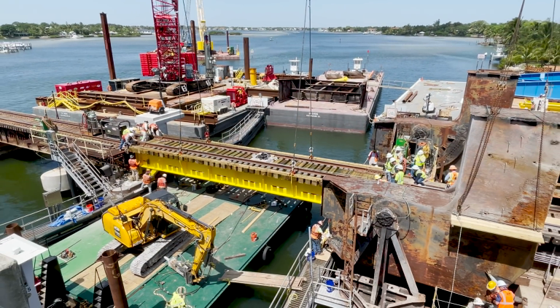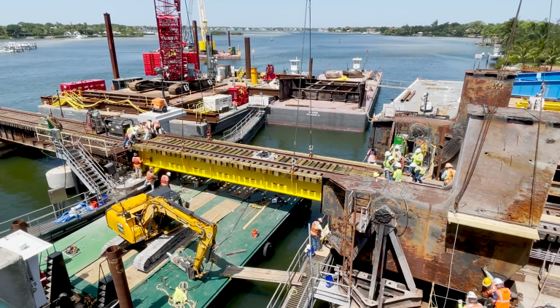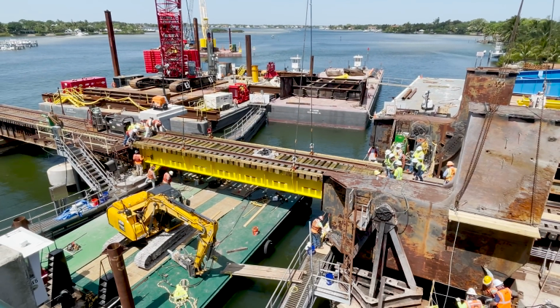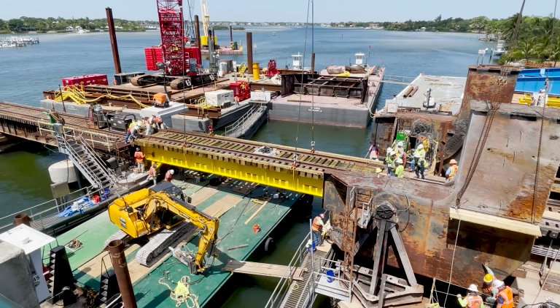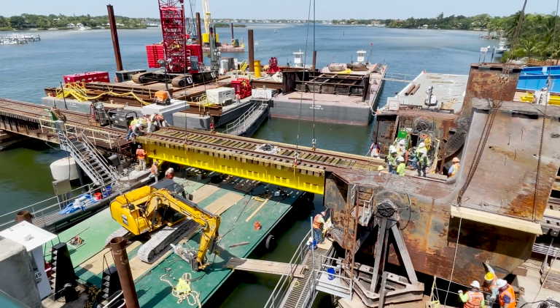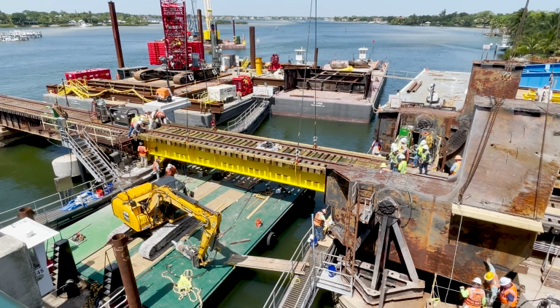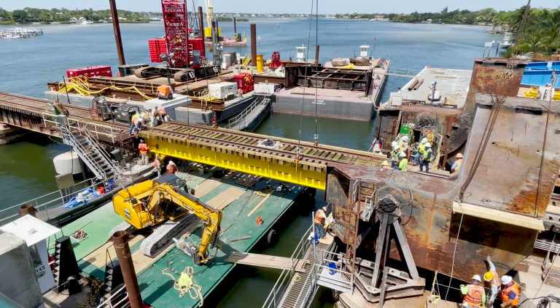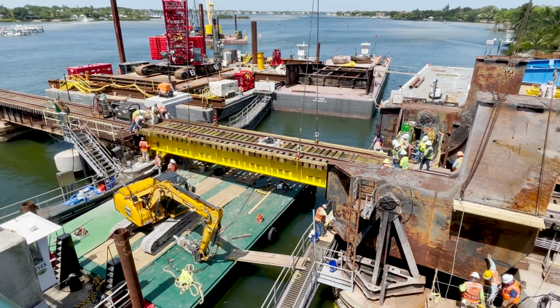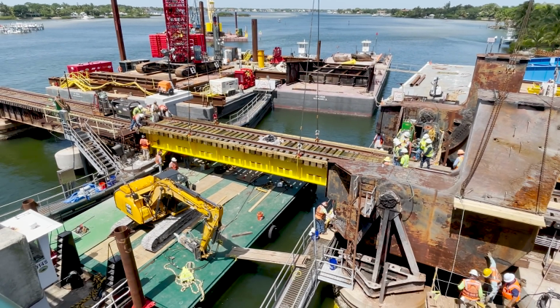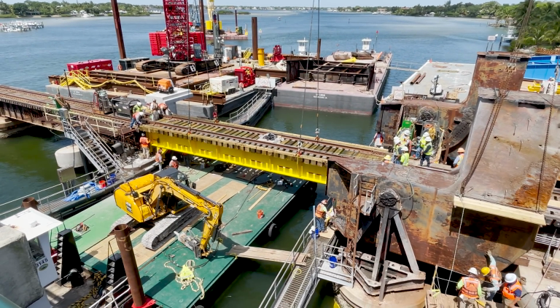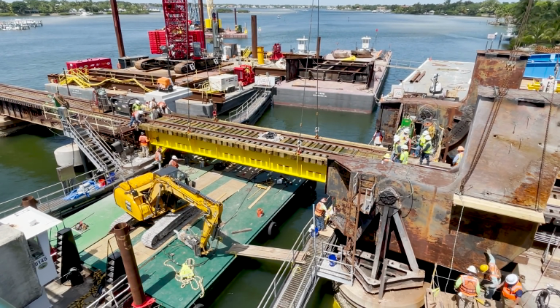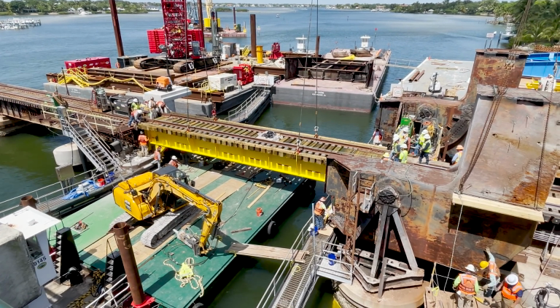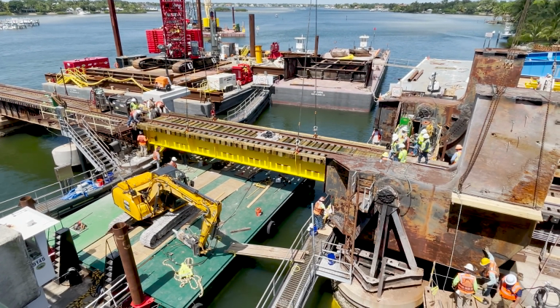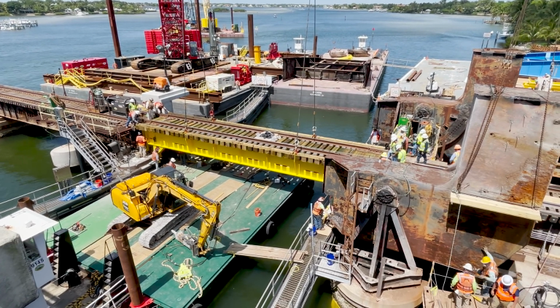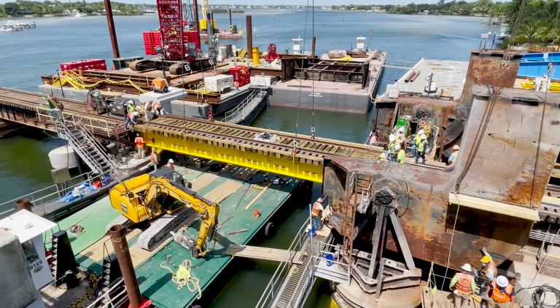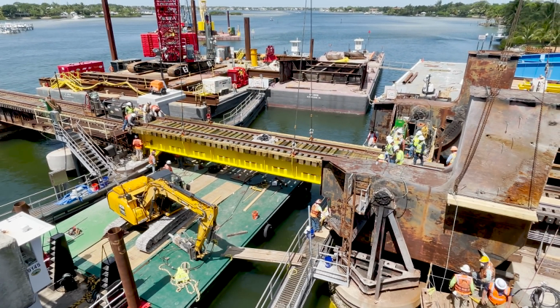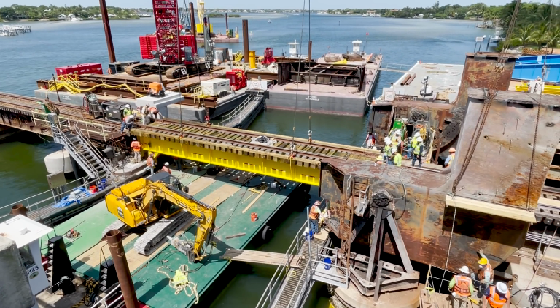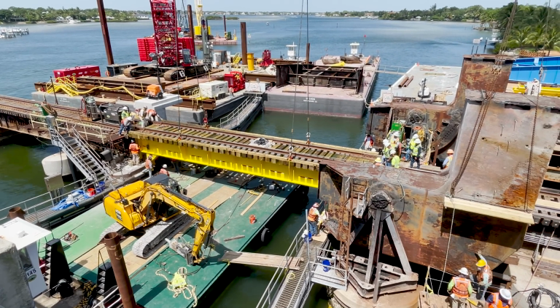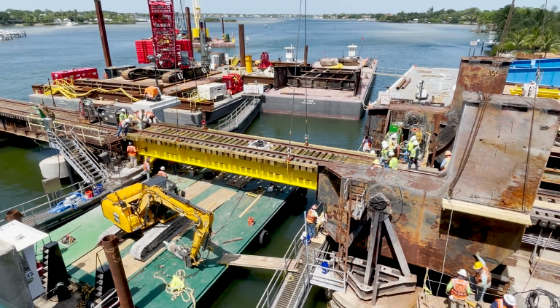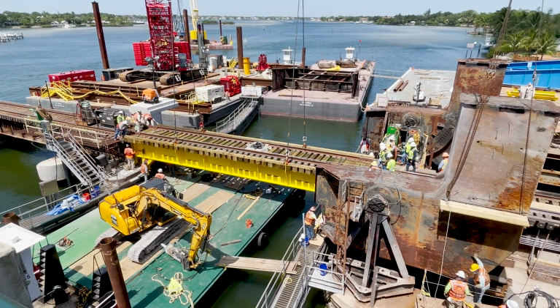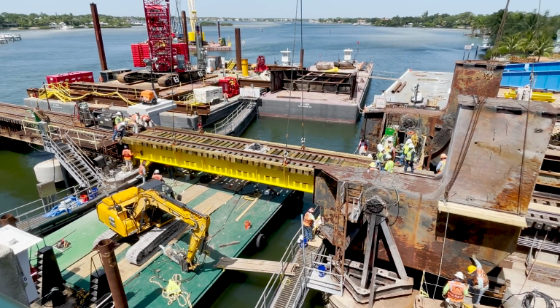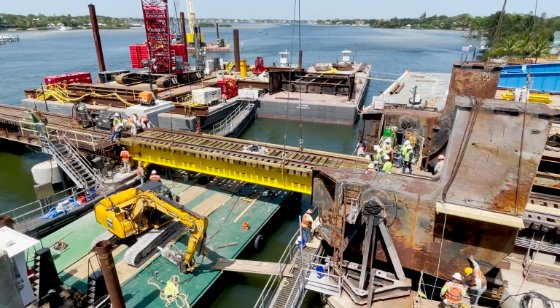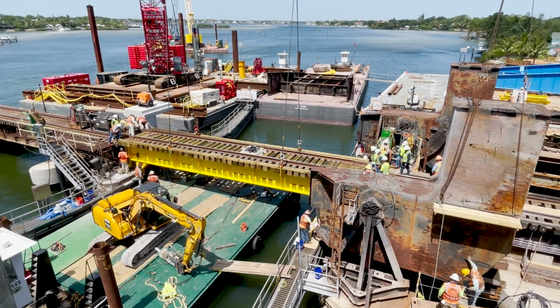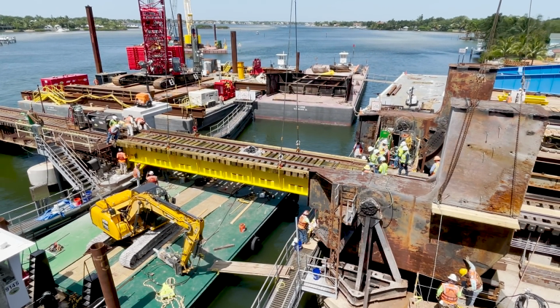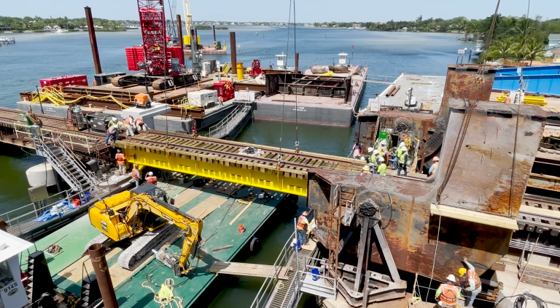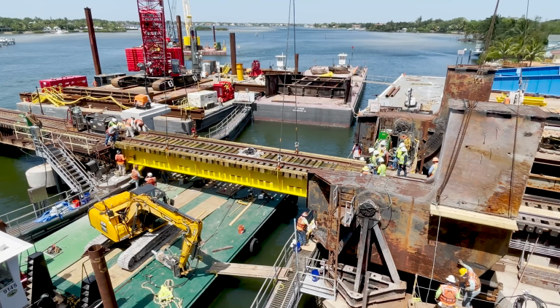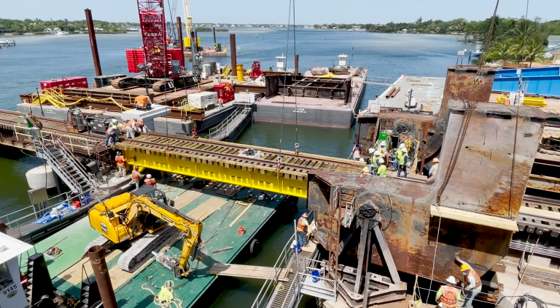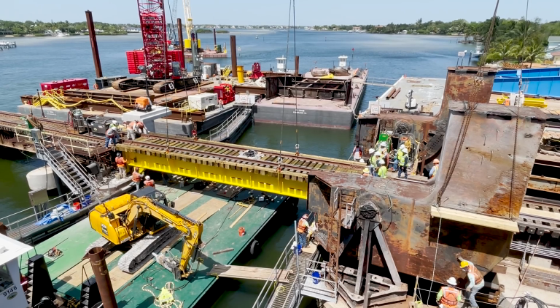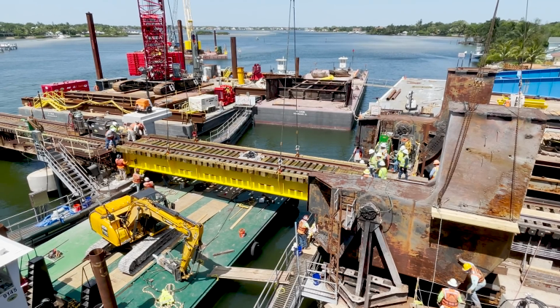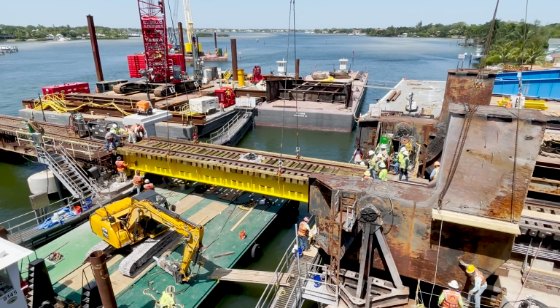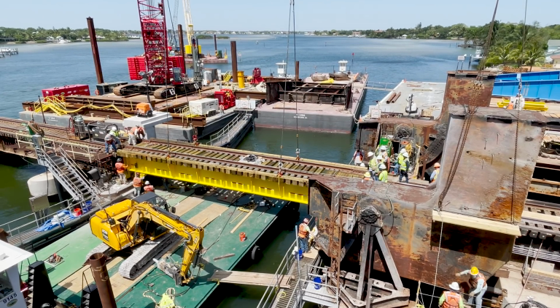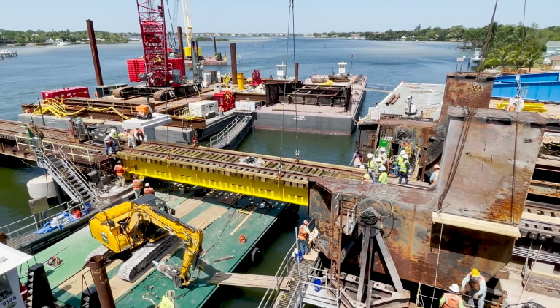Crews will begin to install the parts that will line up the bridge. They are welding pieces into place, along with cementing other pieces into place.